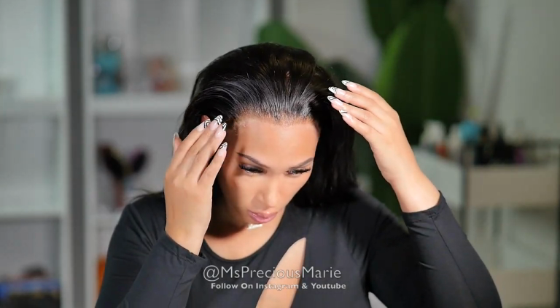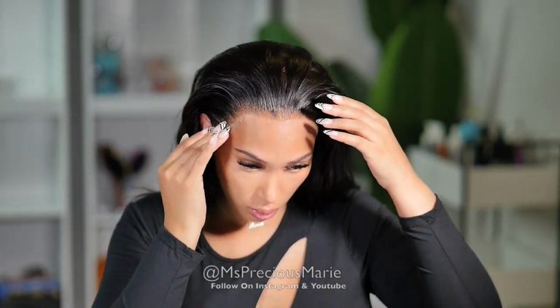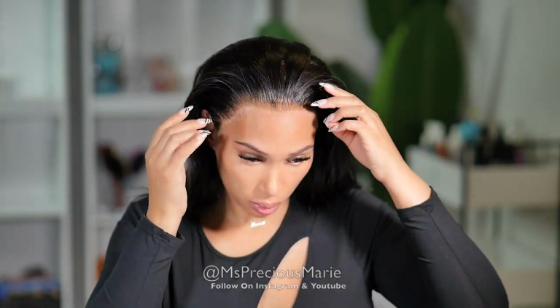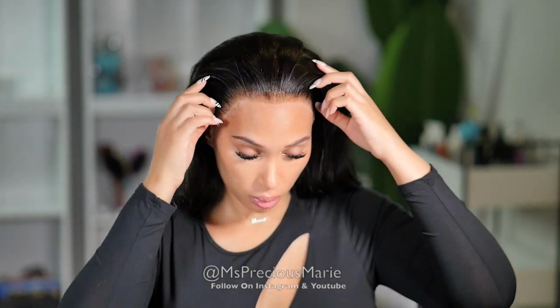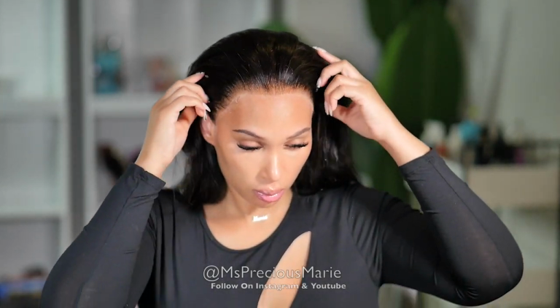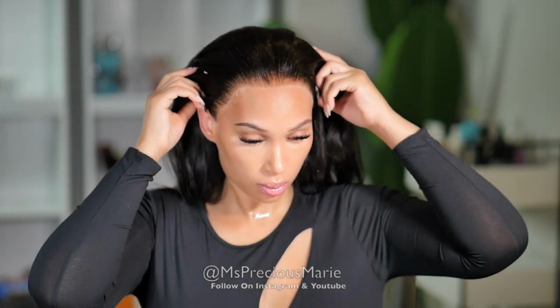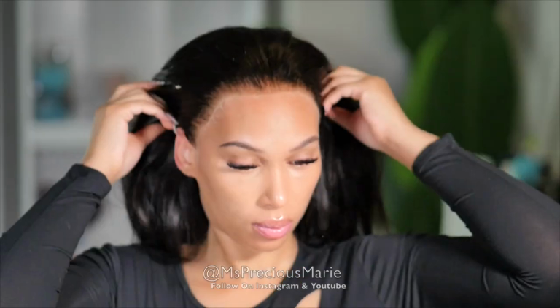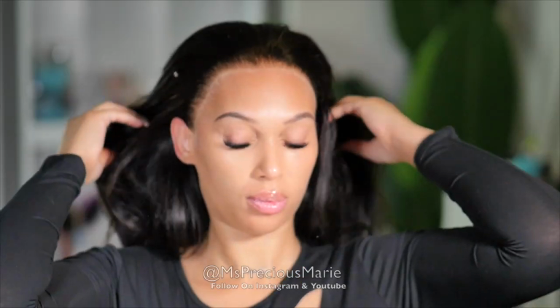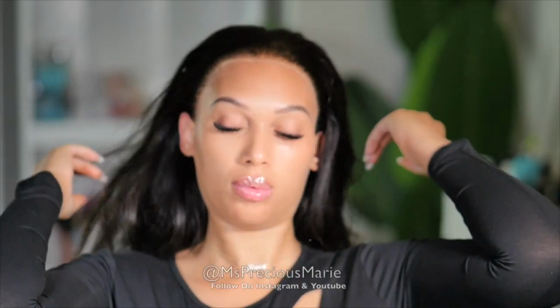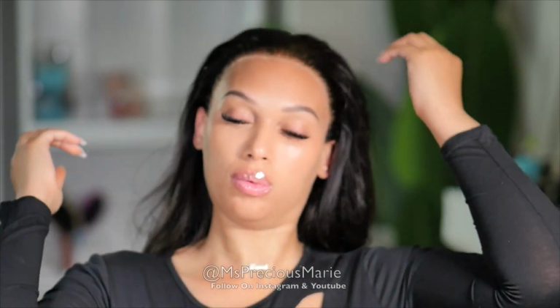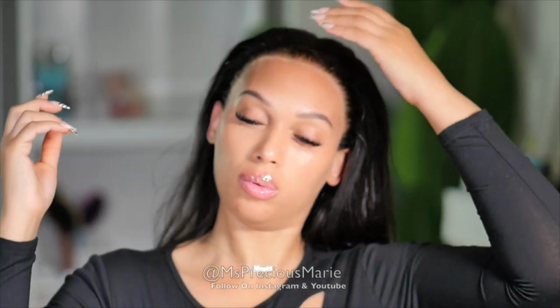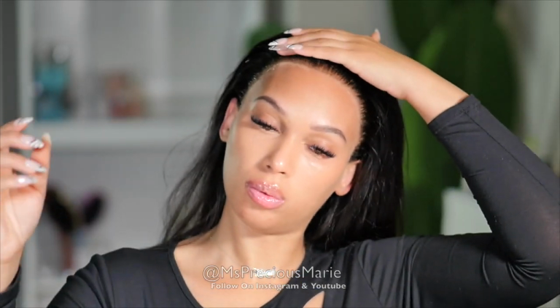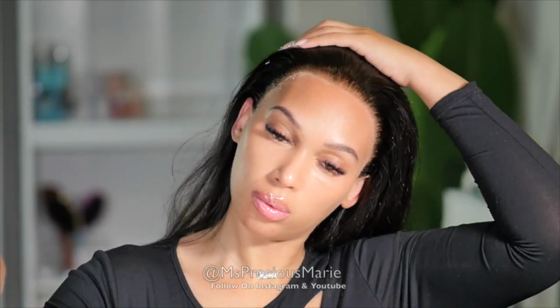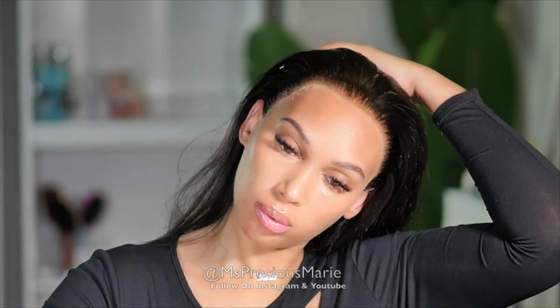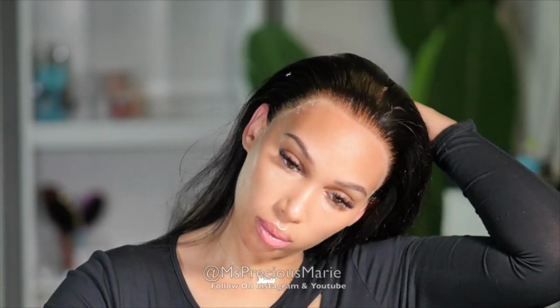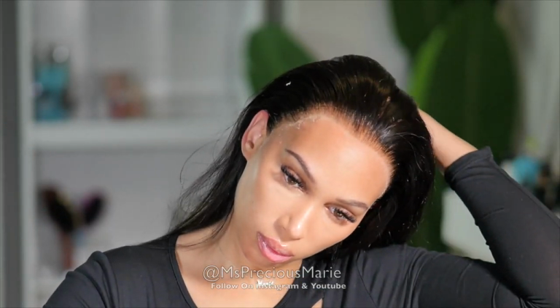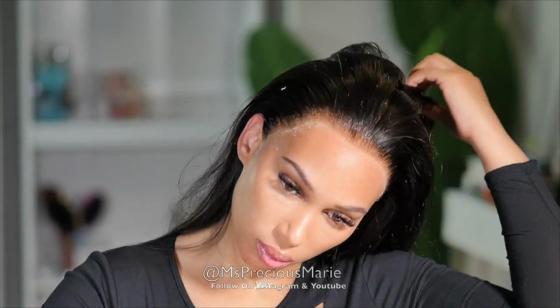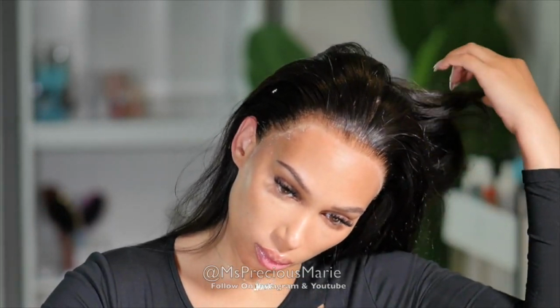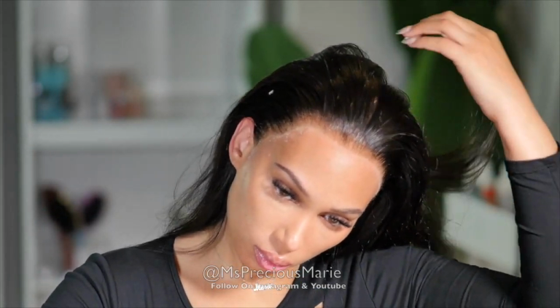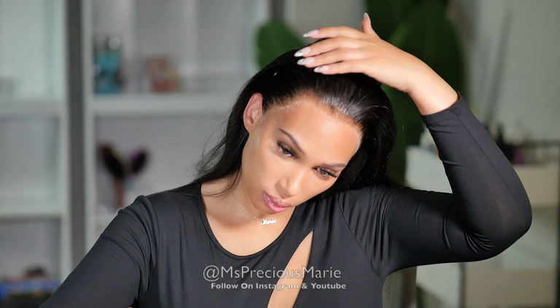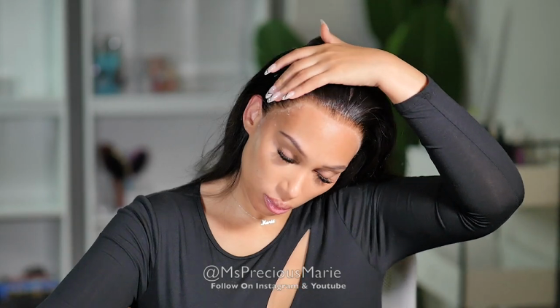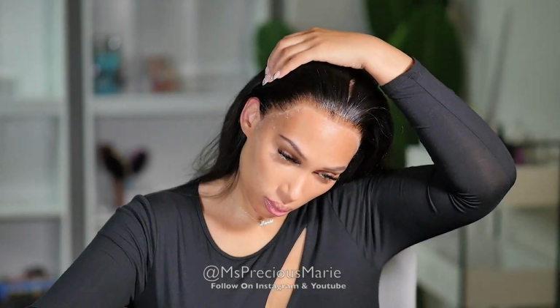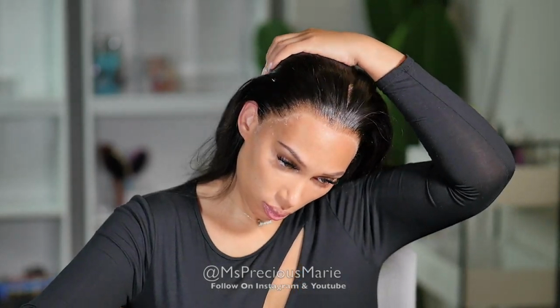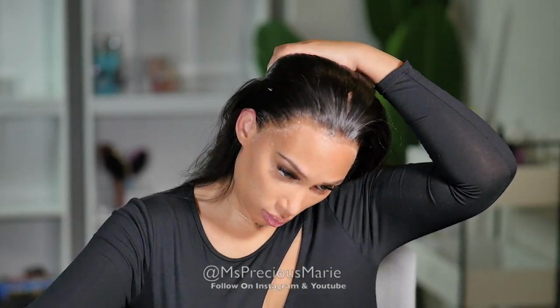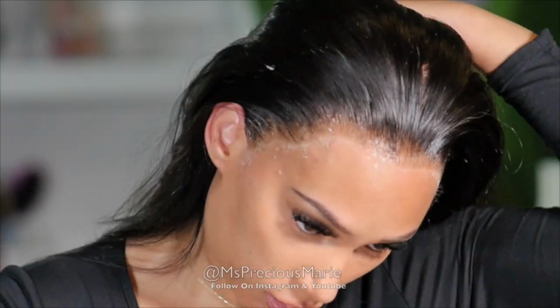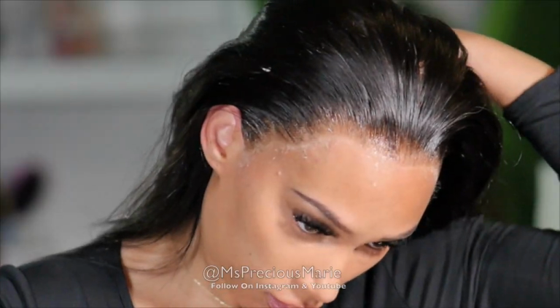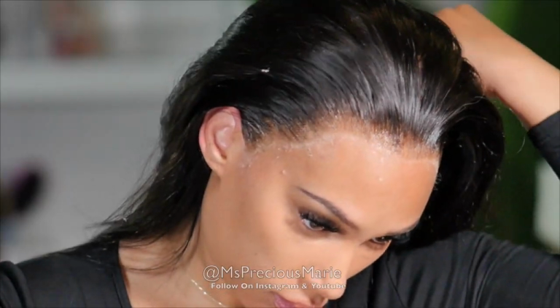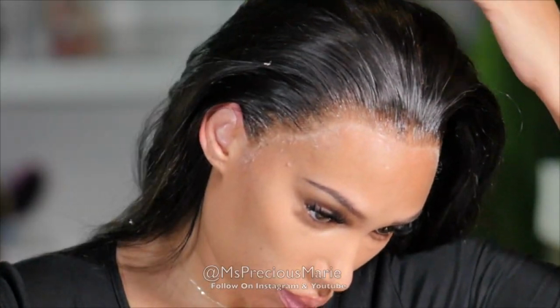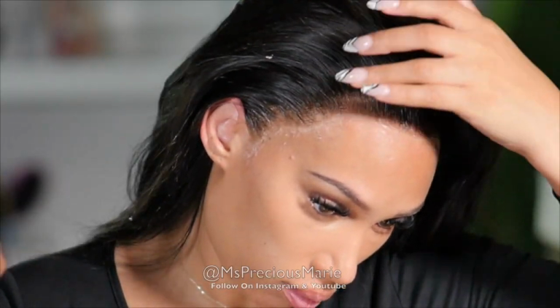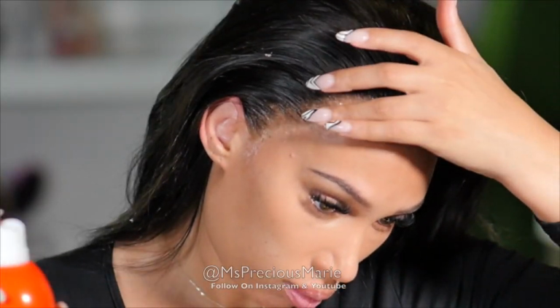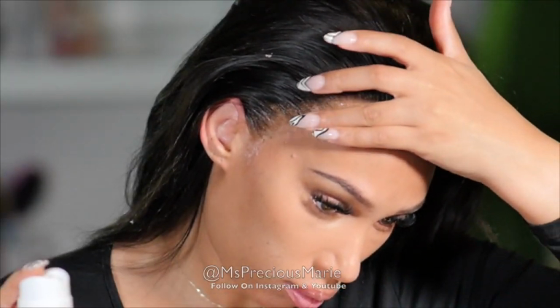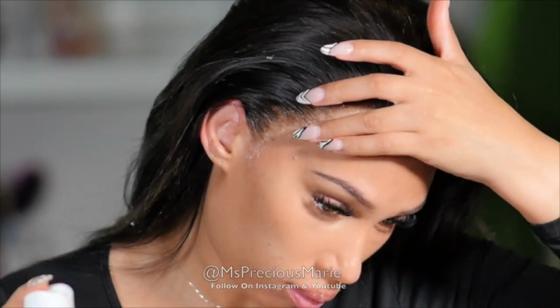Uh oh, I see white. Is that the lace? Wait — nope, it's from the lace bond spray.